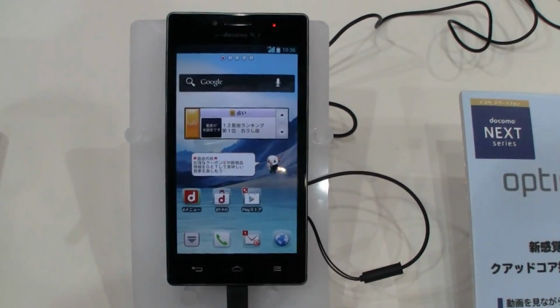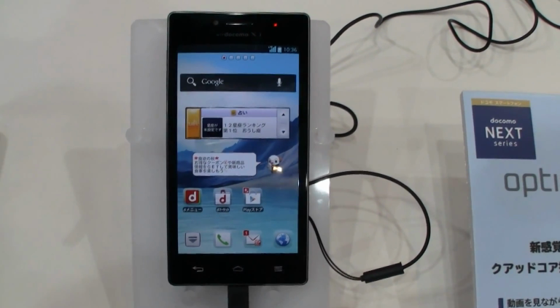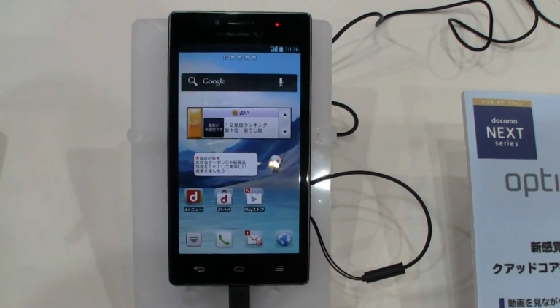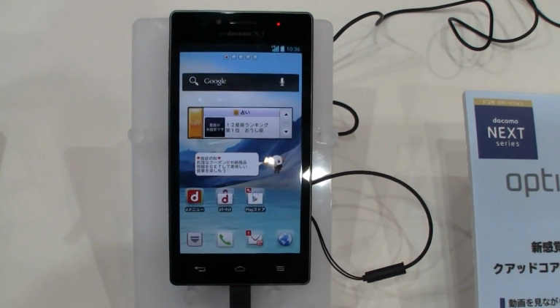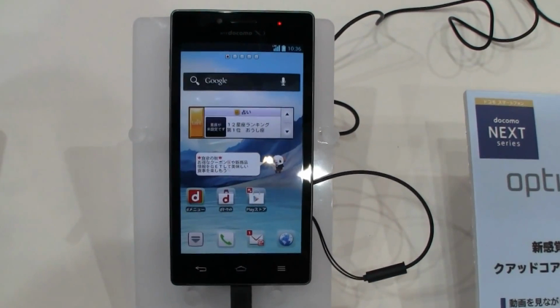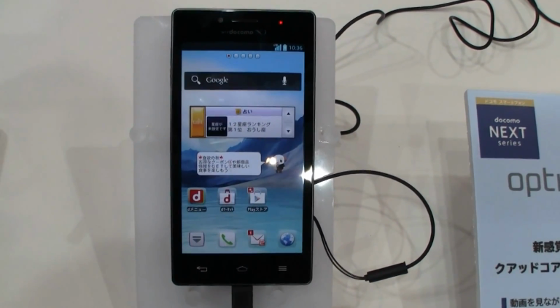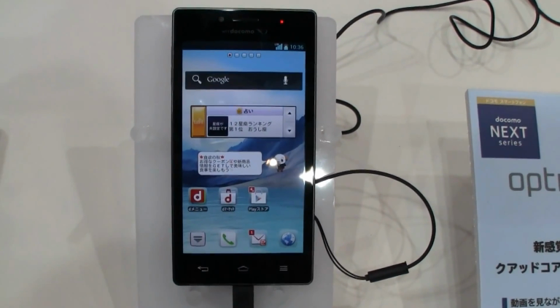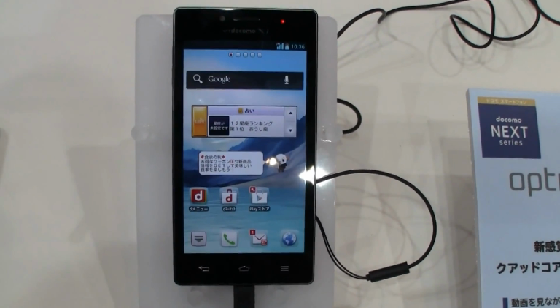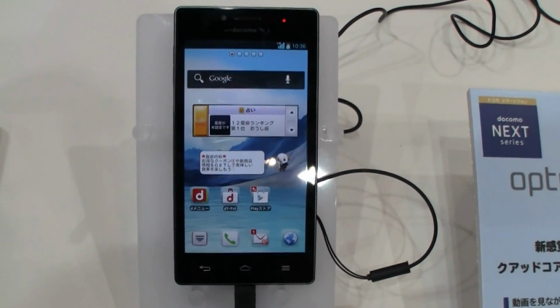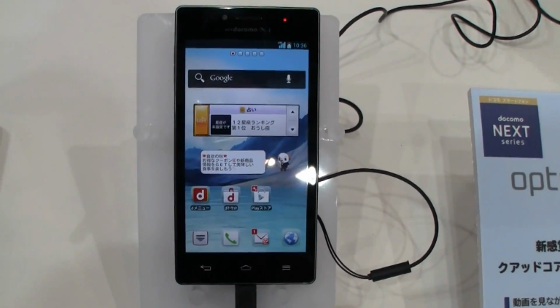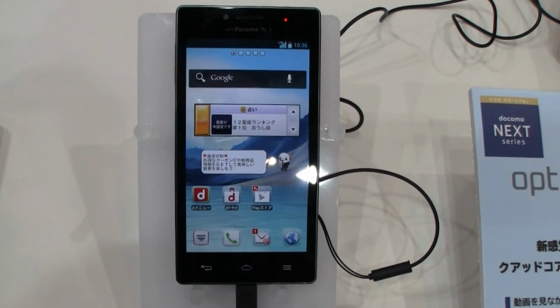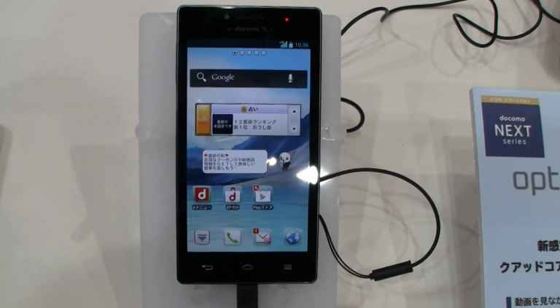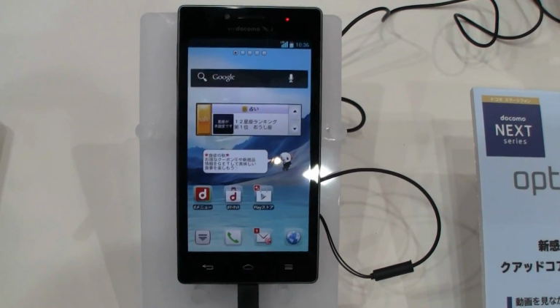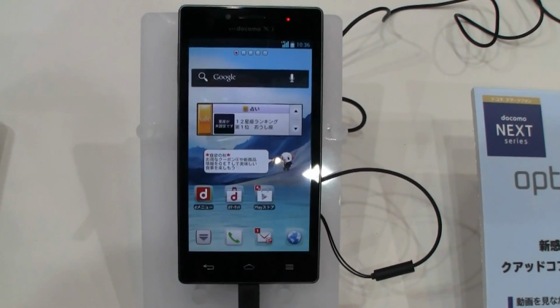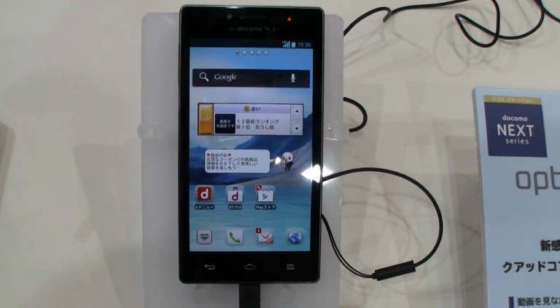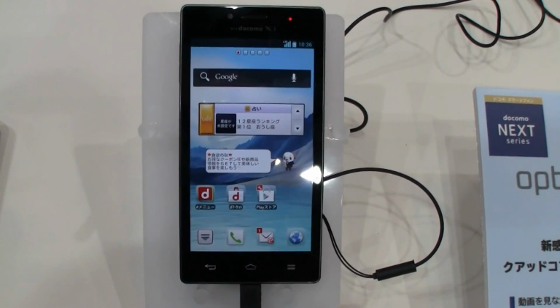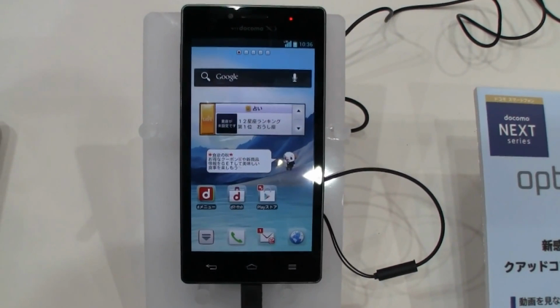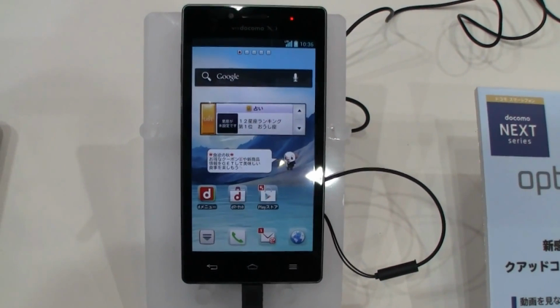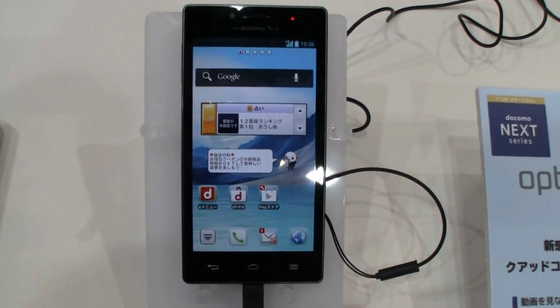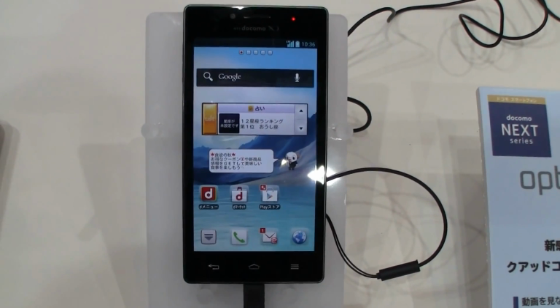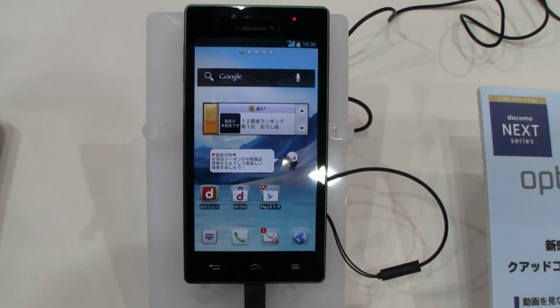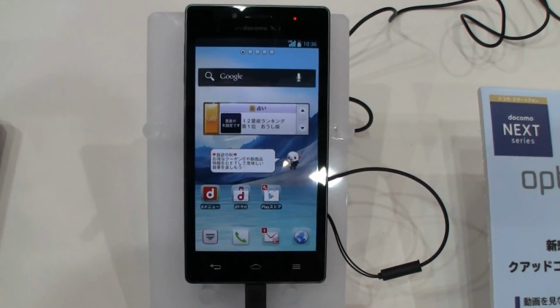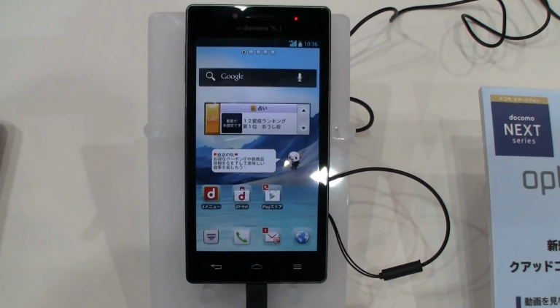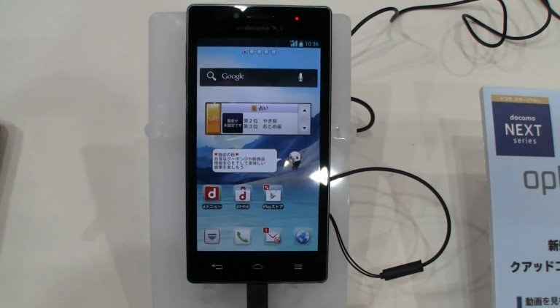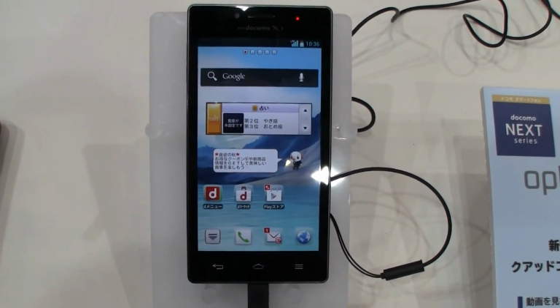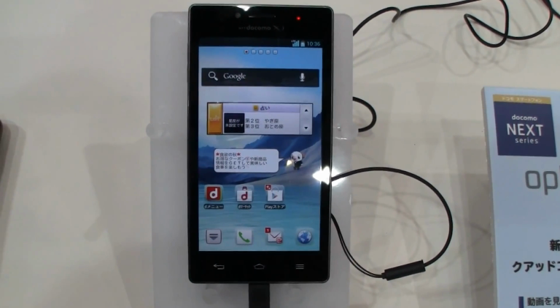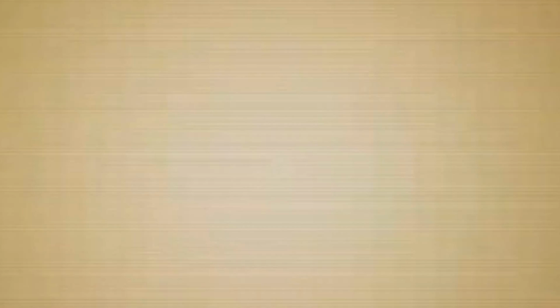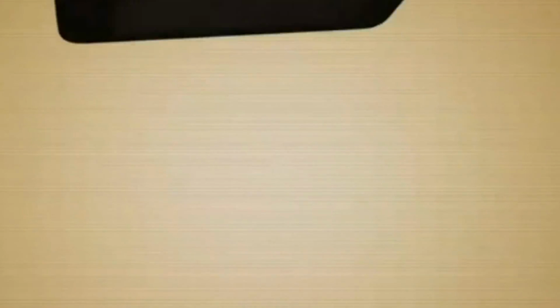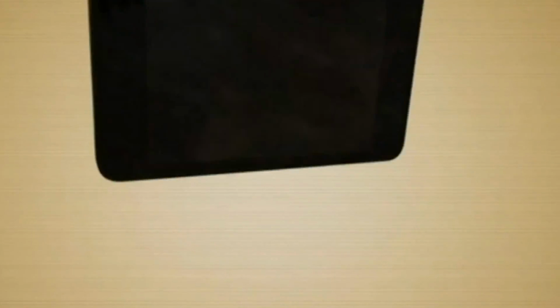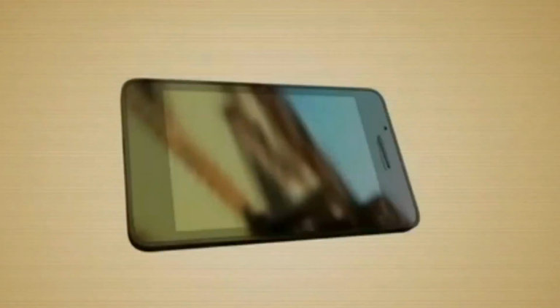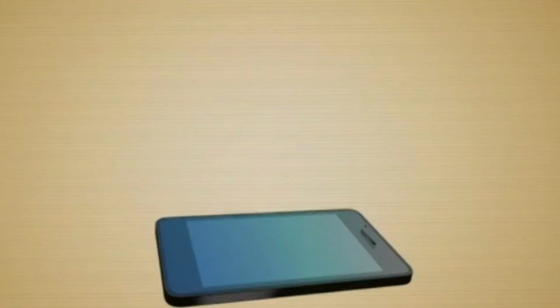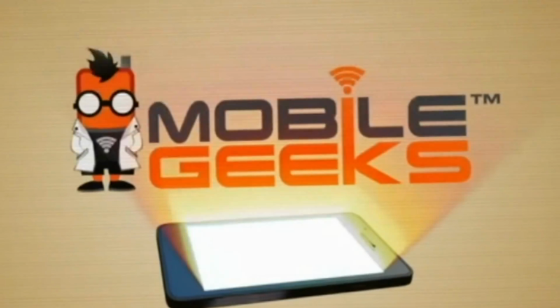I'm Sascha from MobileGeeks. Thanks for watching. Bye.